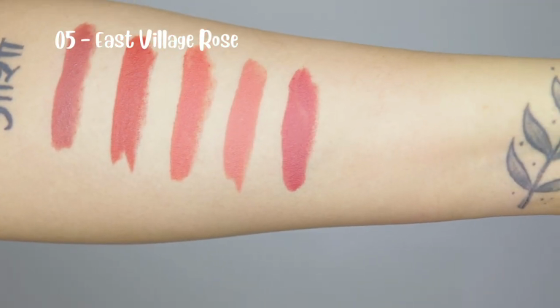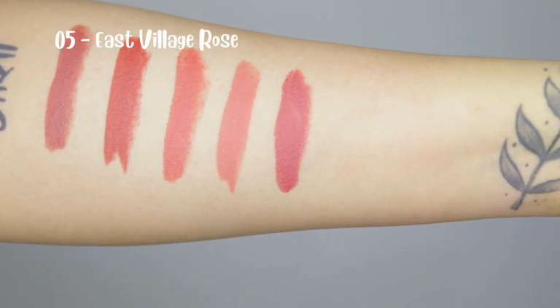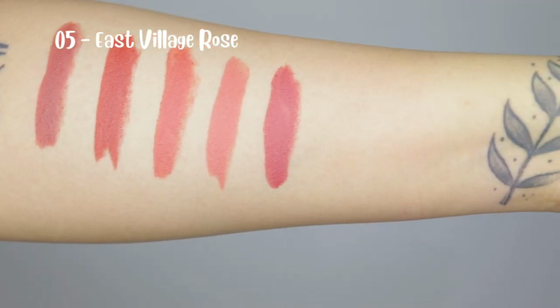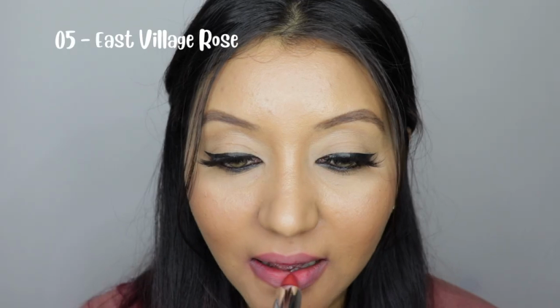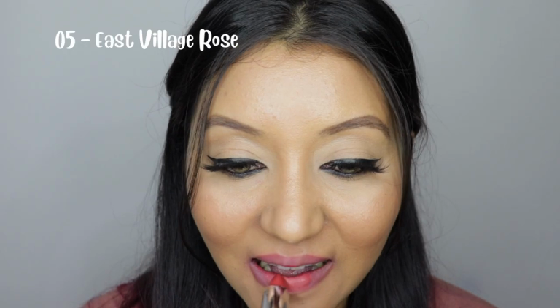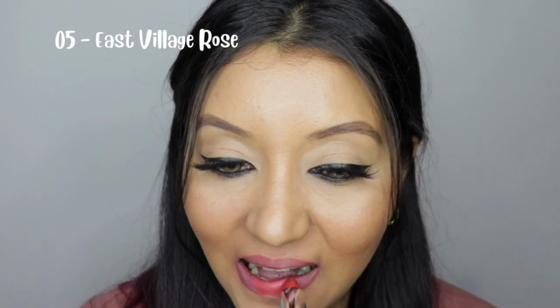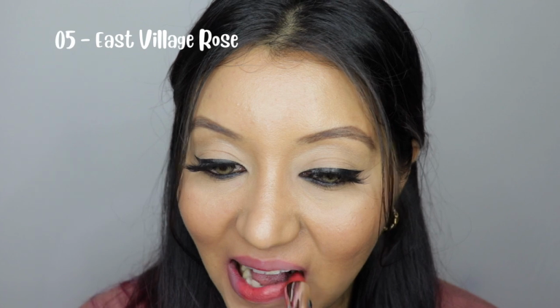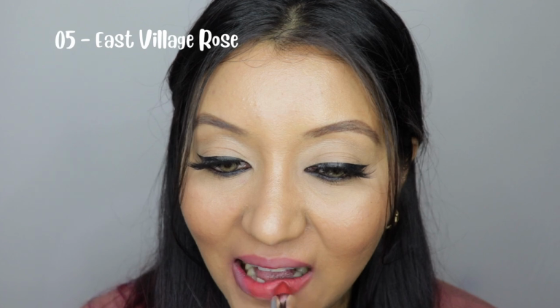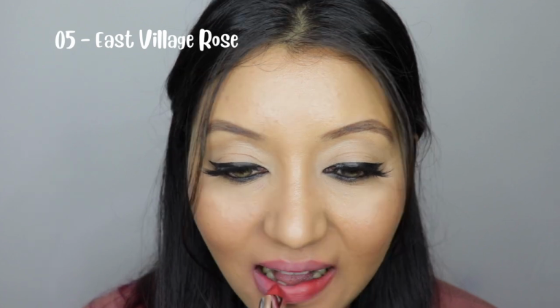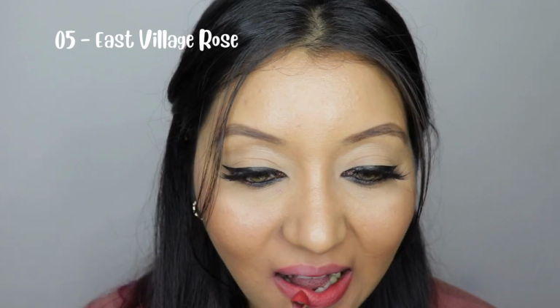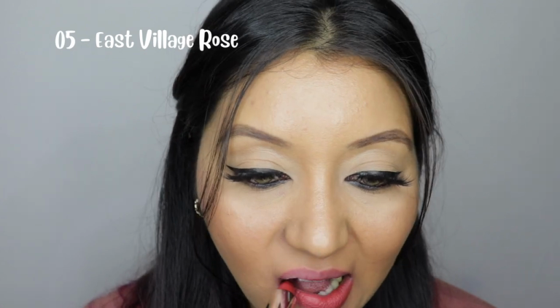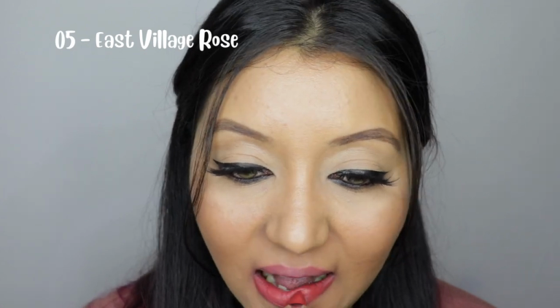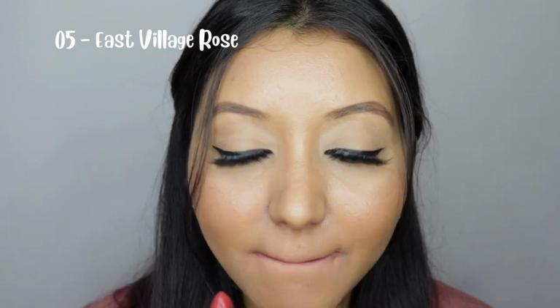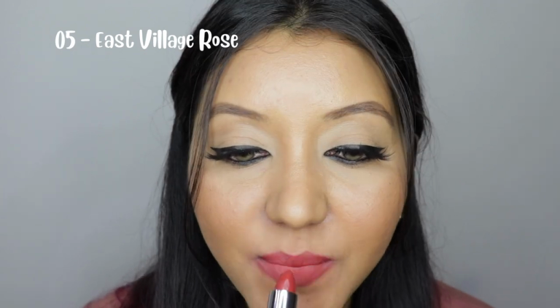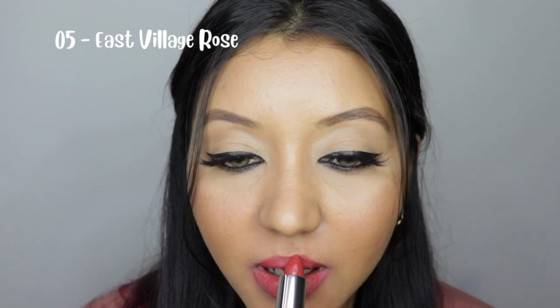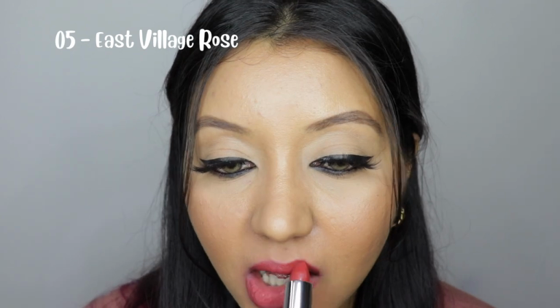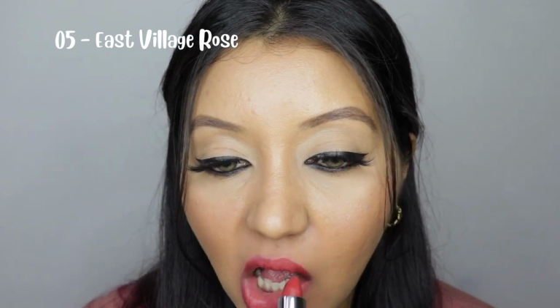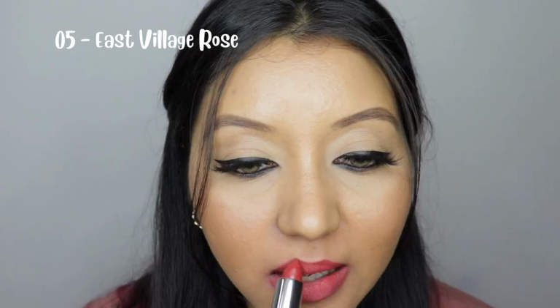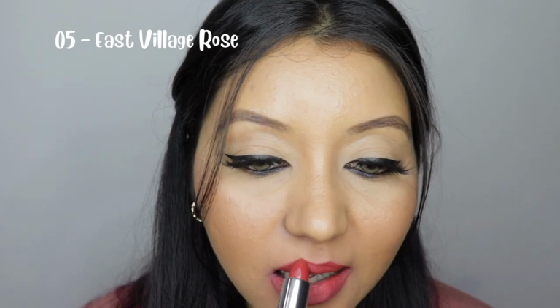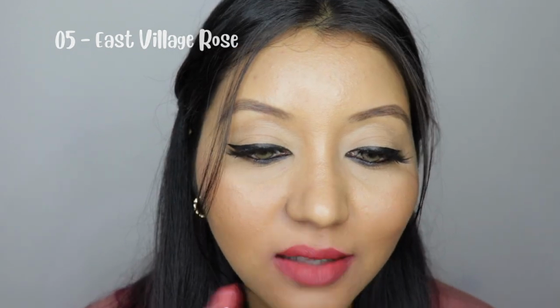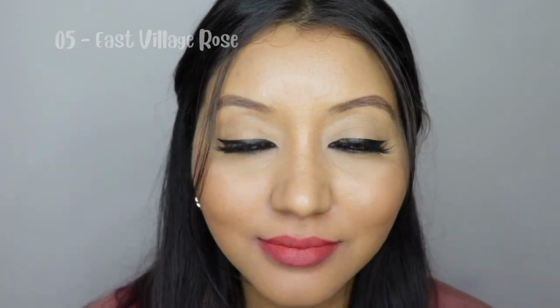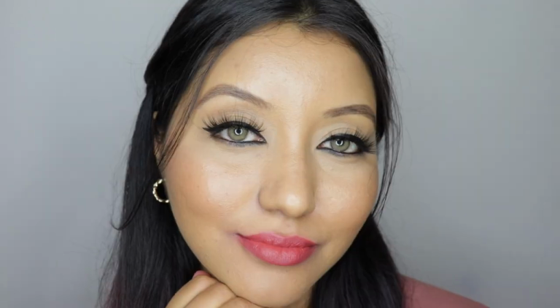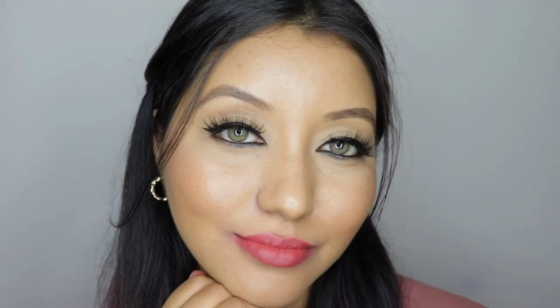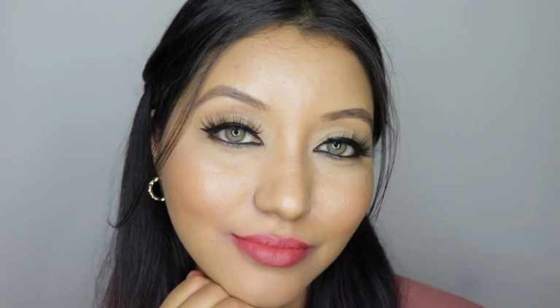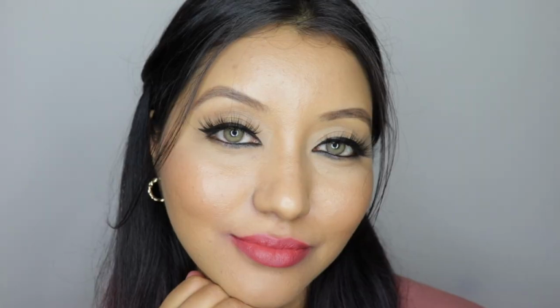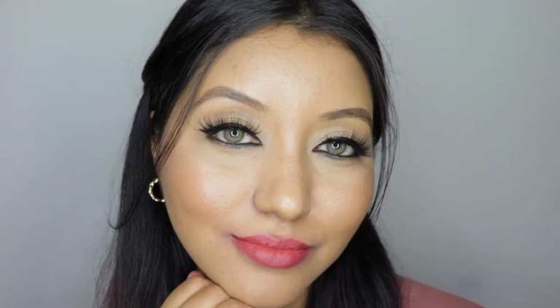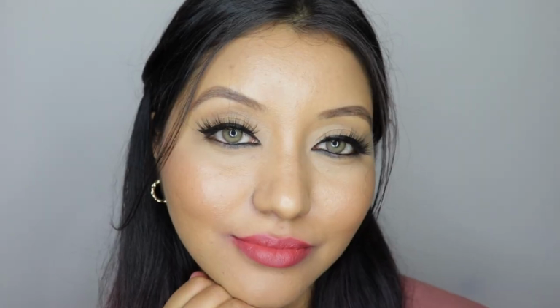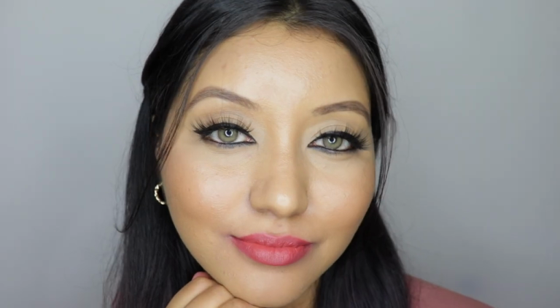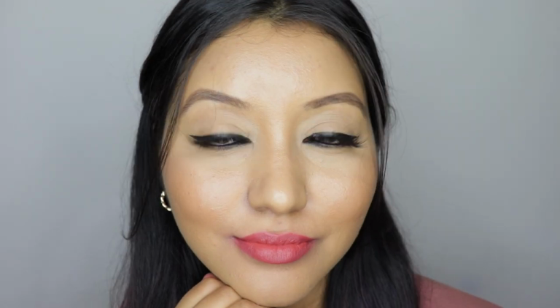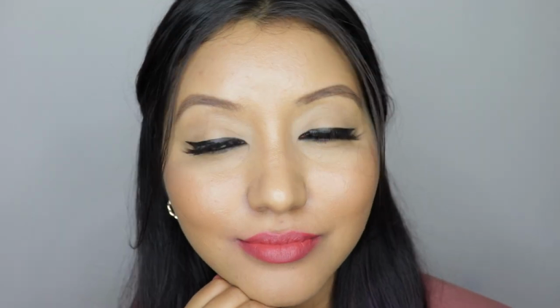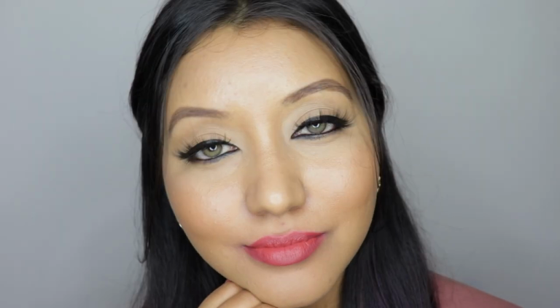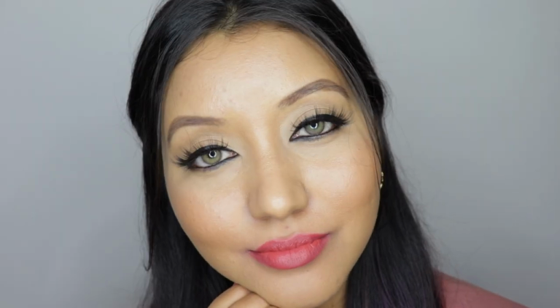The fifth one is East Village Rose, which is a nice warm rose color.